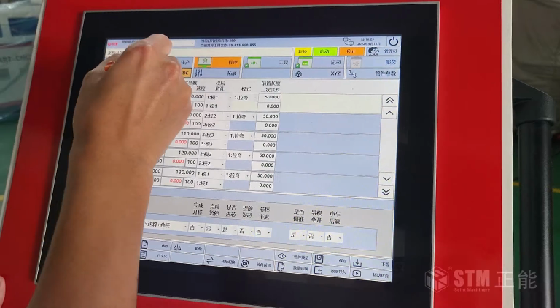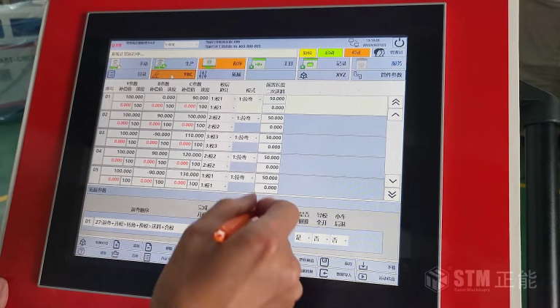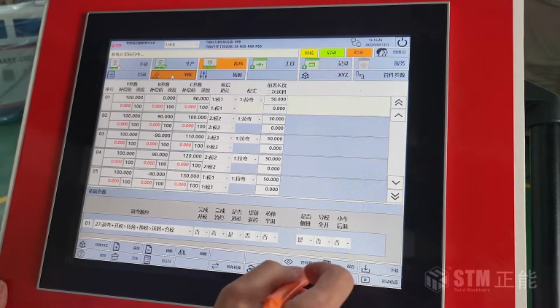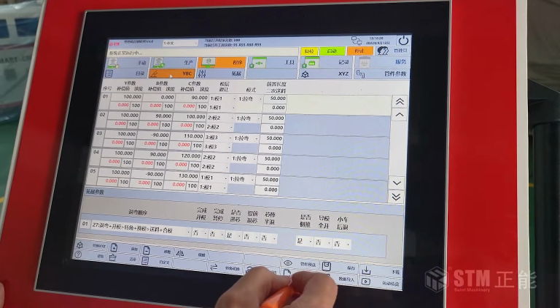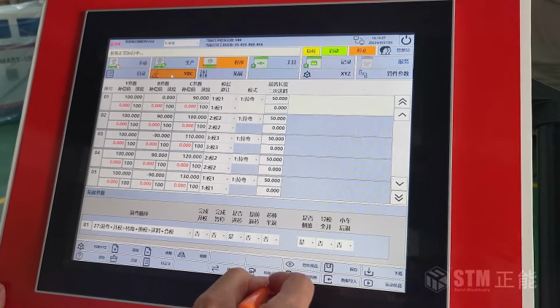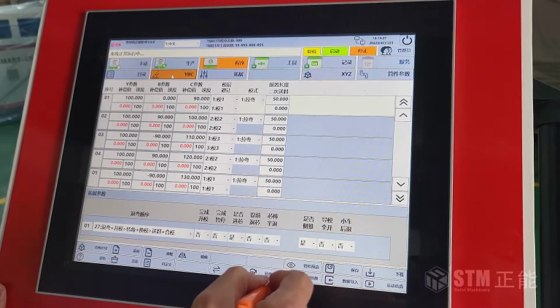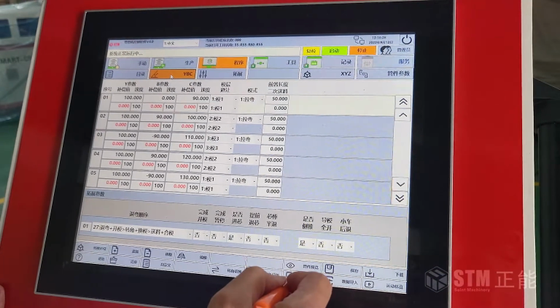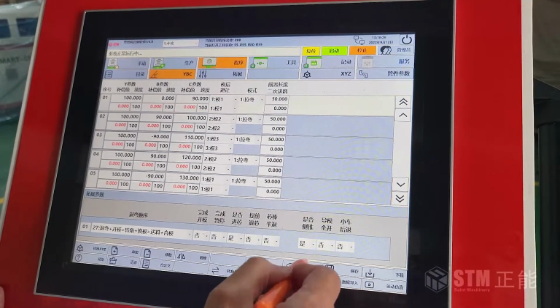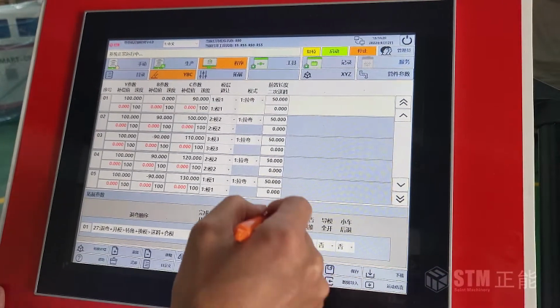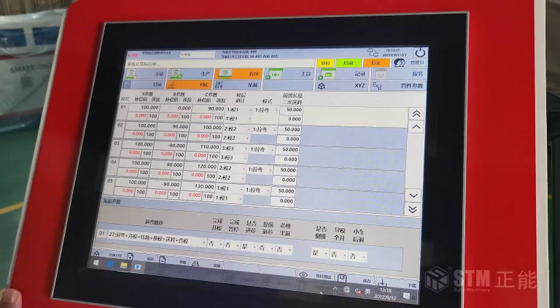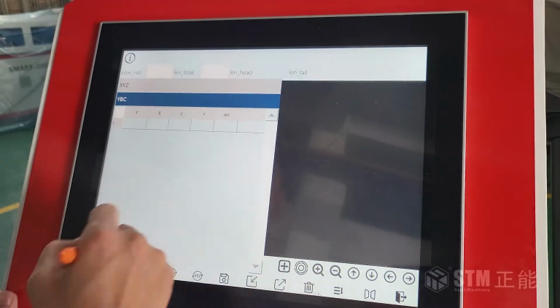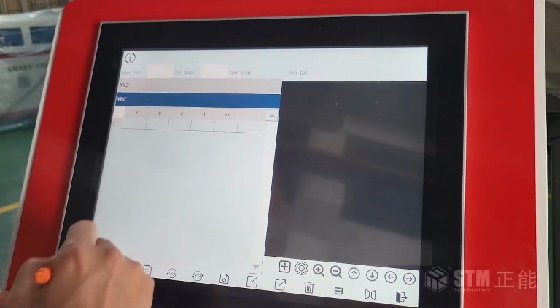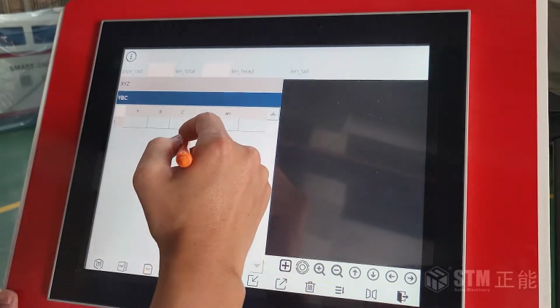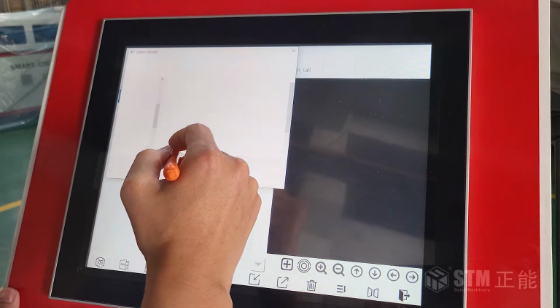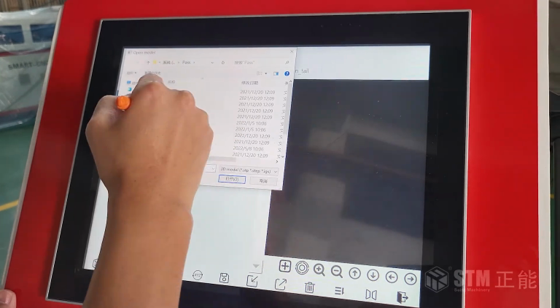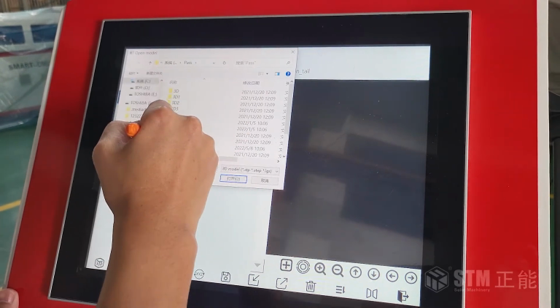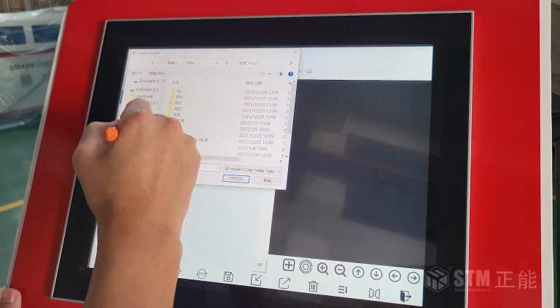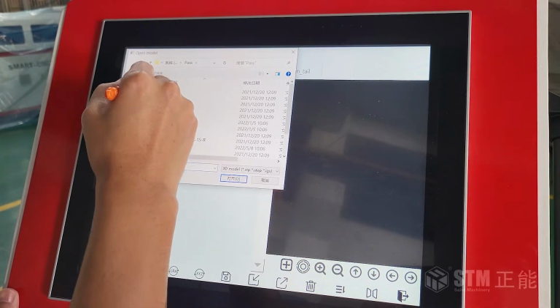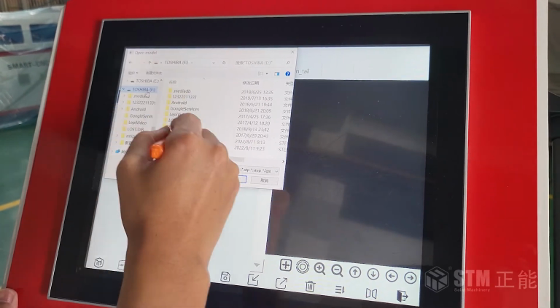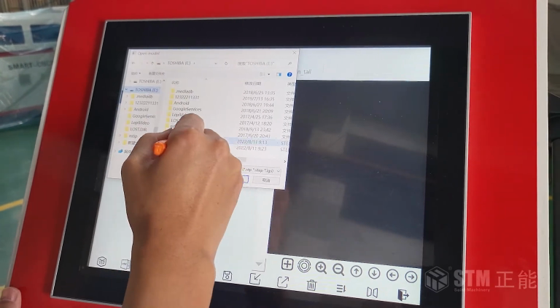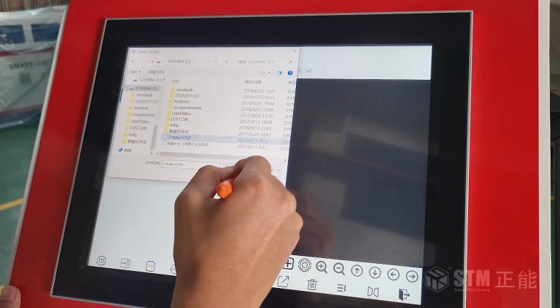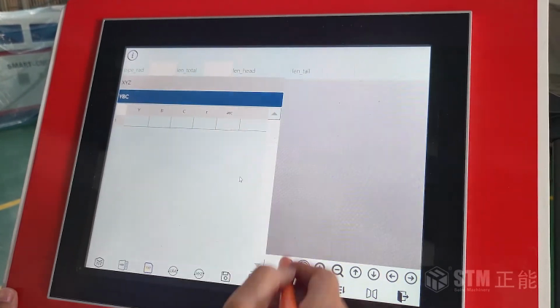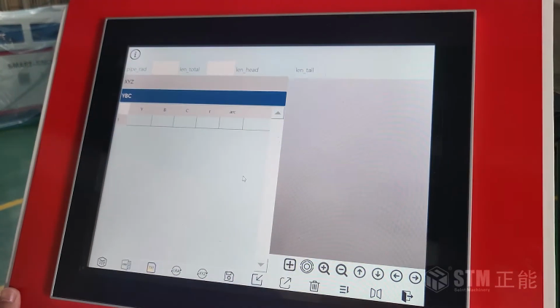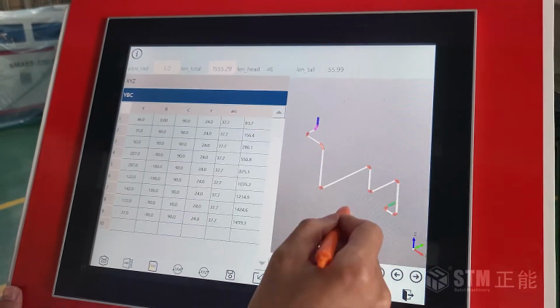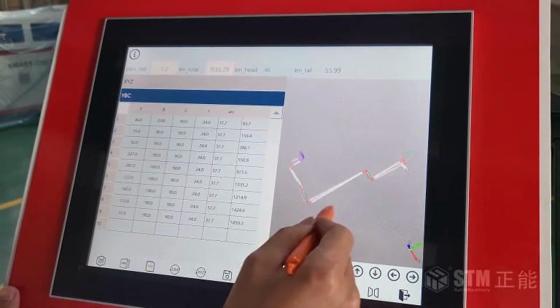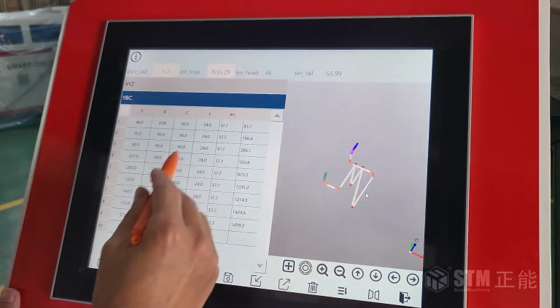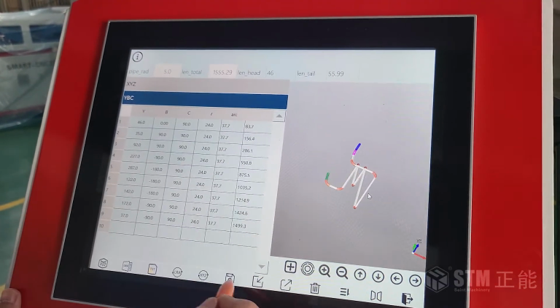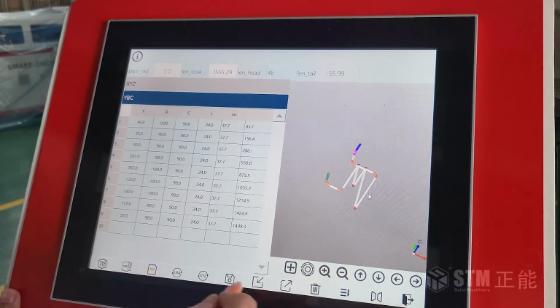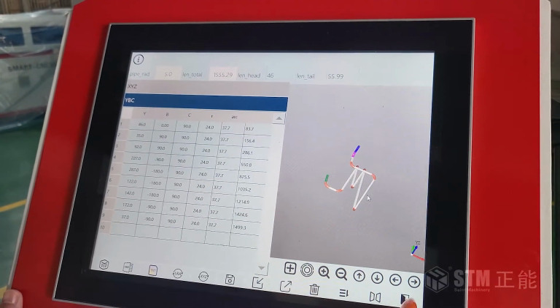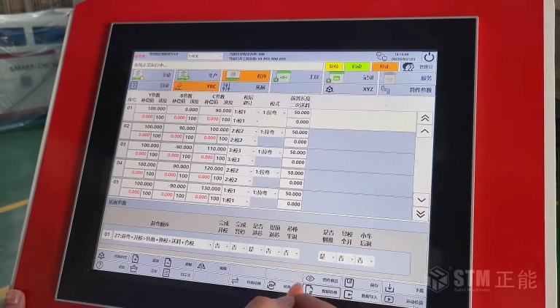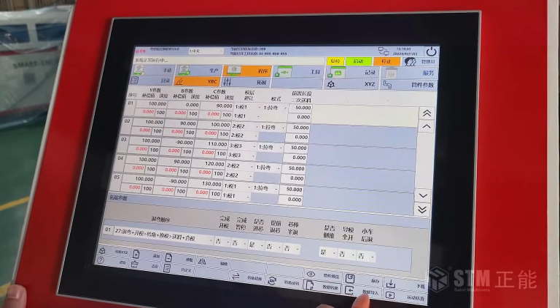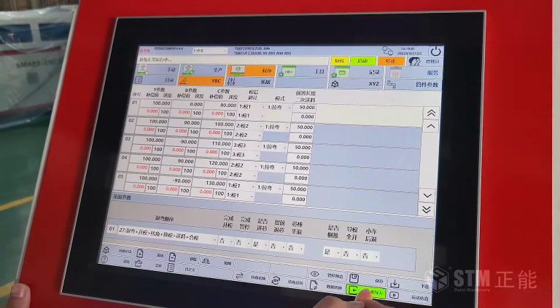The system allows easy programming, drawing data importing, and 3D preview of the pipe.